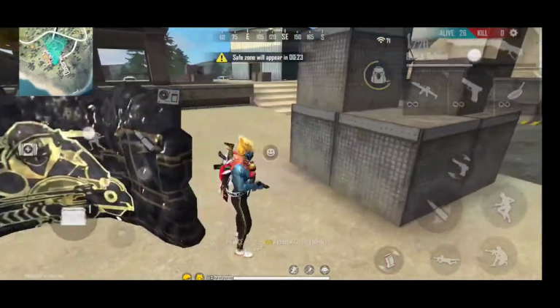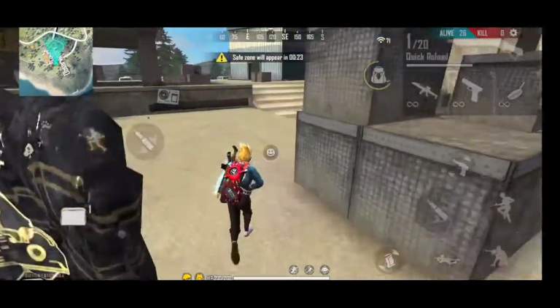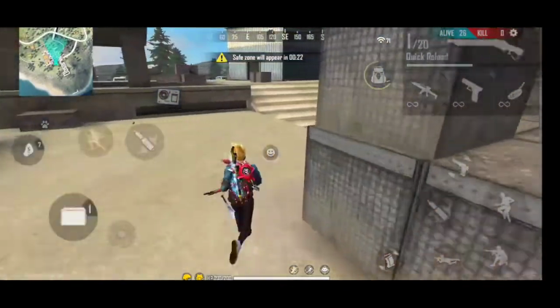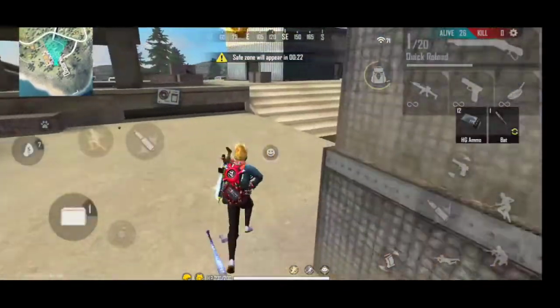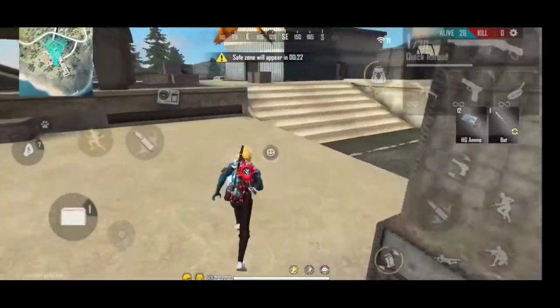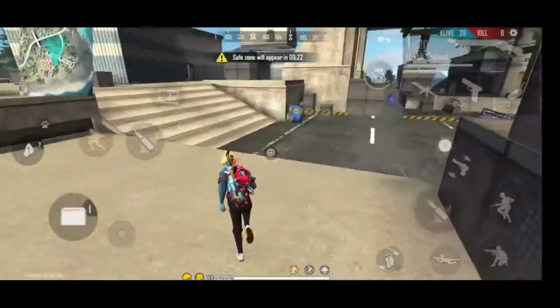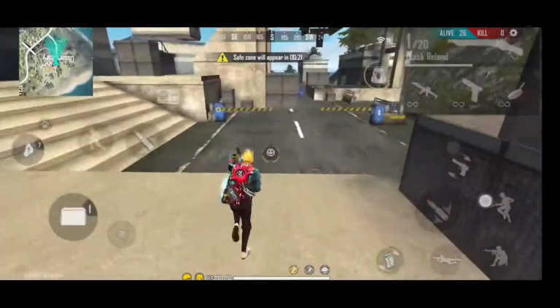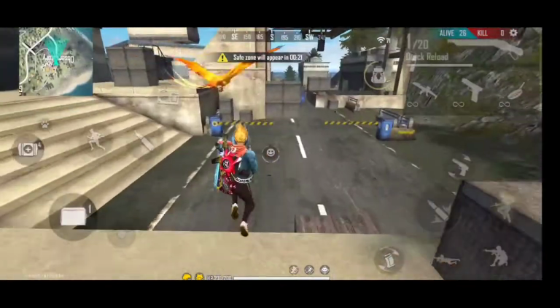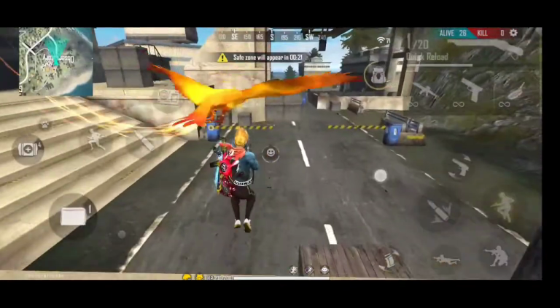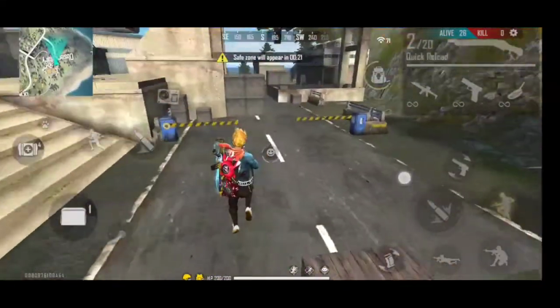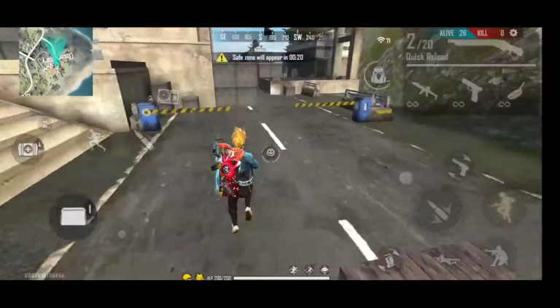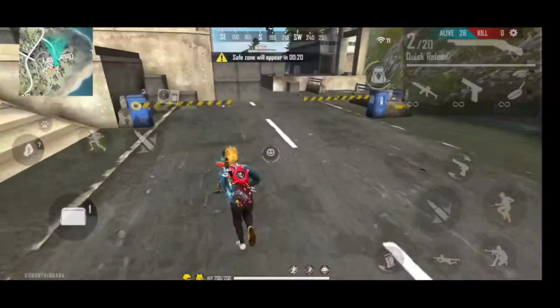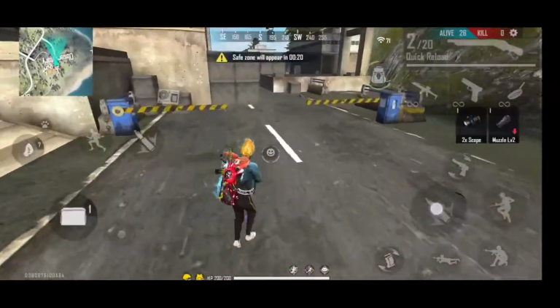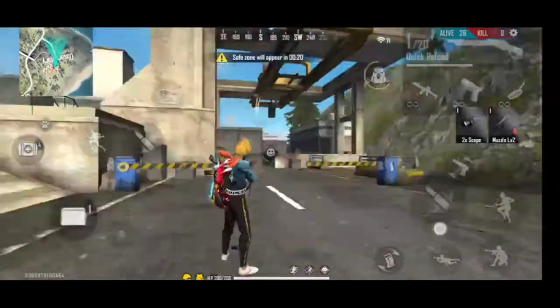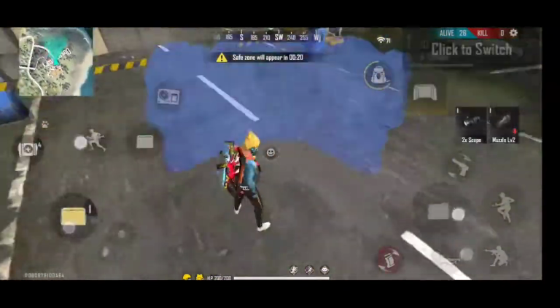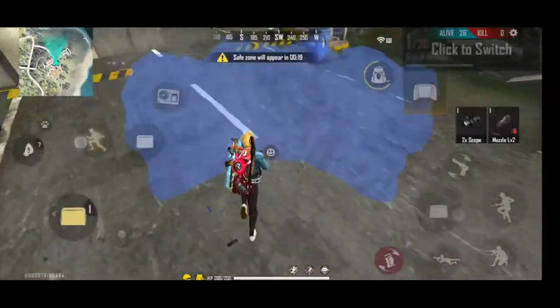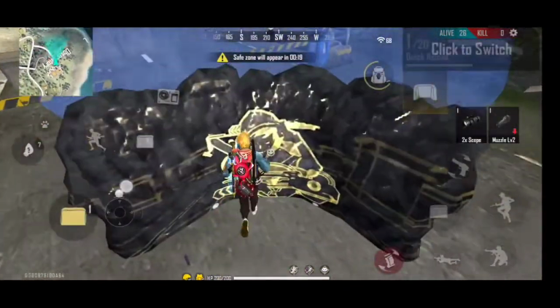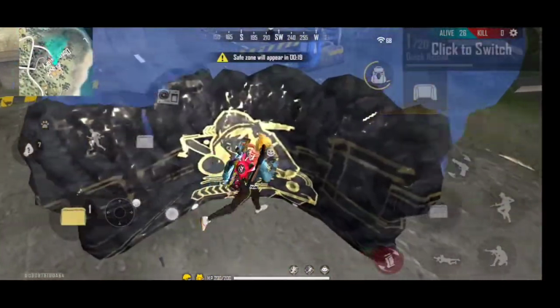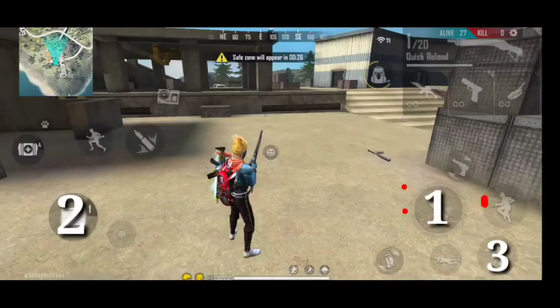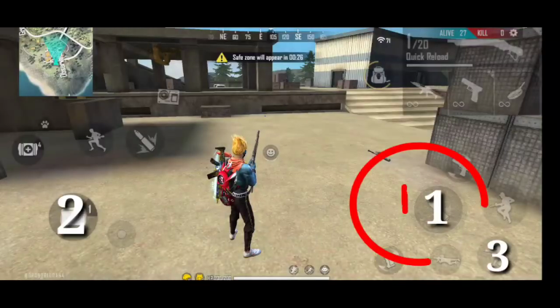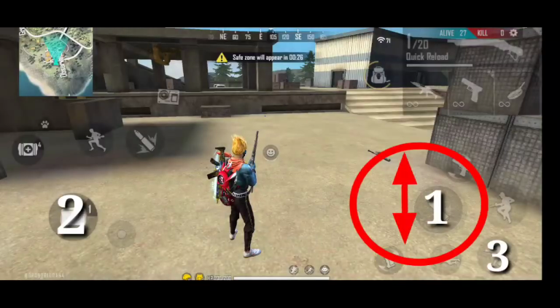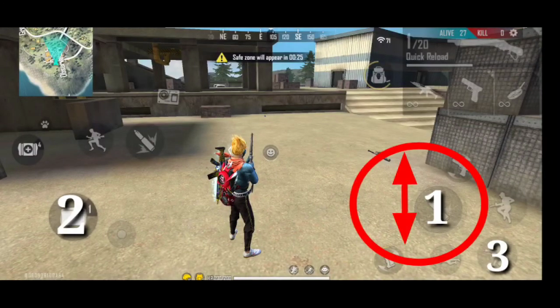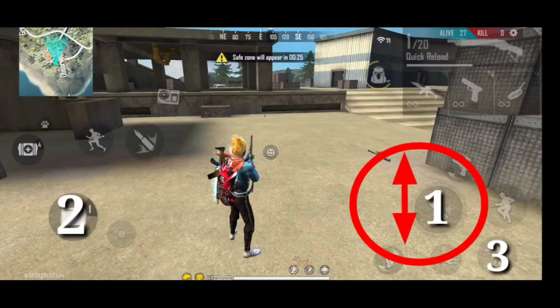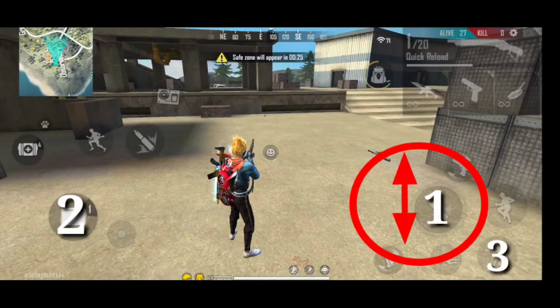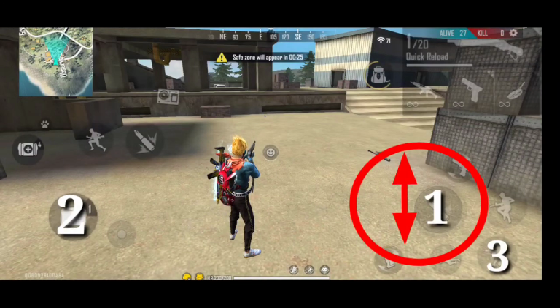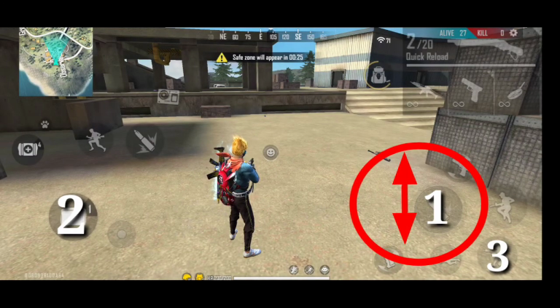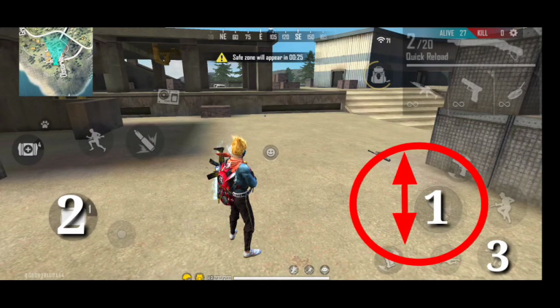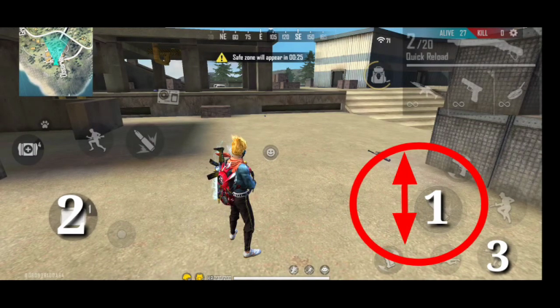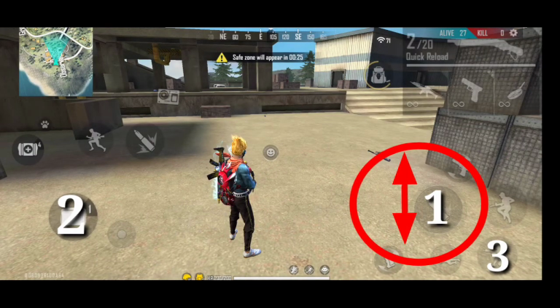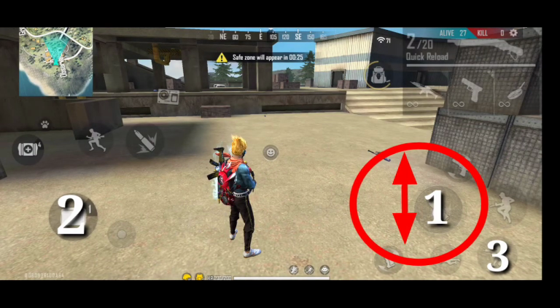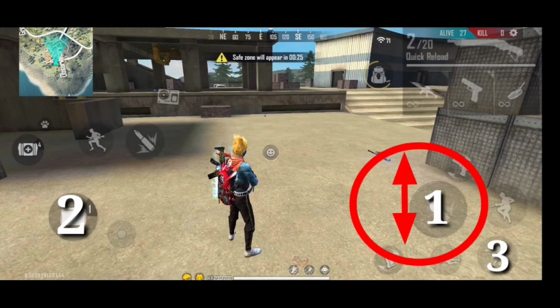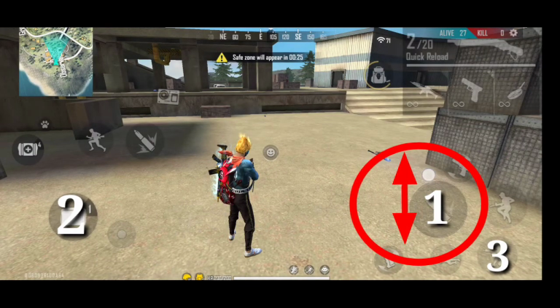This gameplay is slow motion. Here you have to pay attention to your right button.